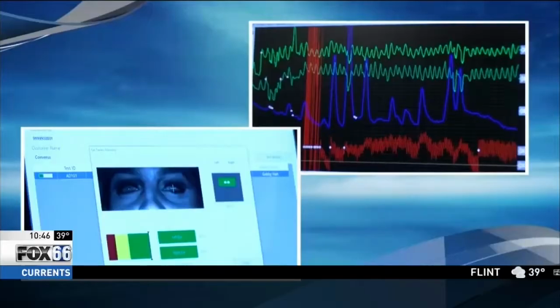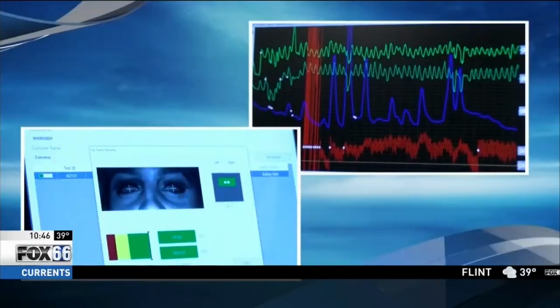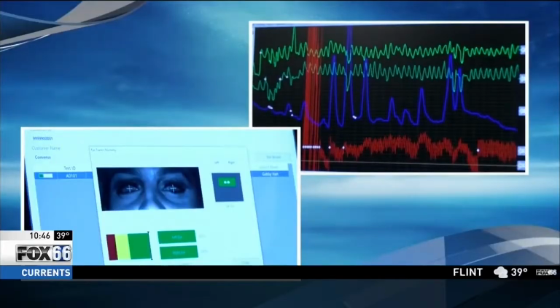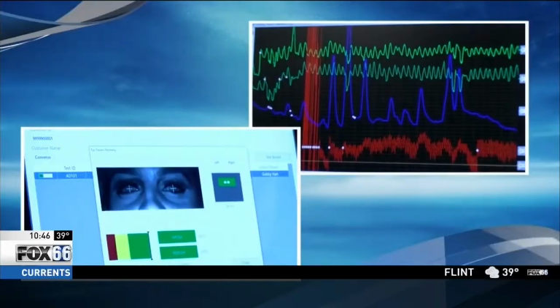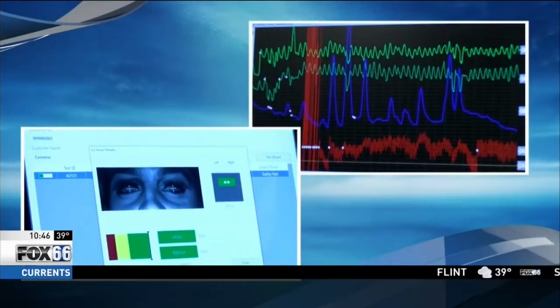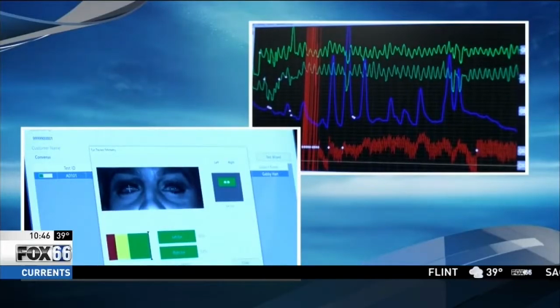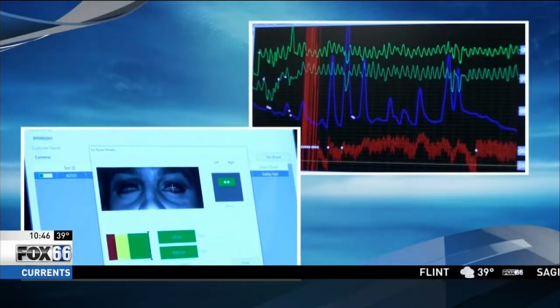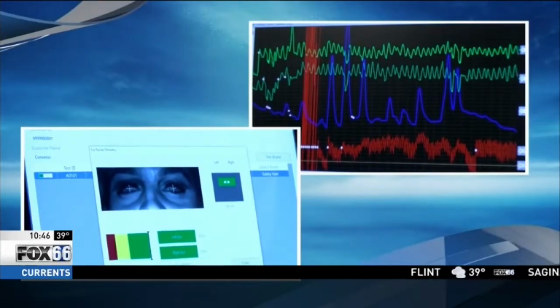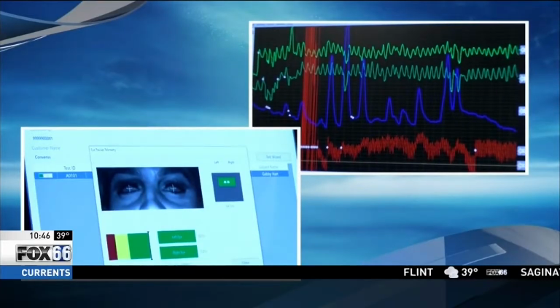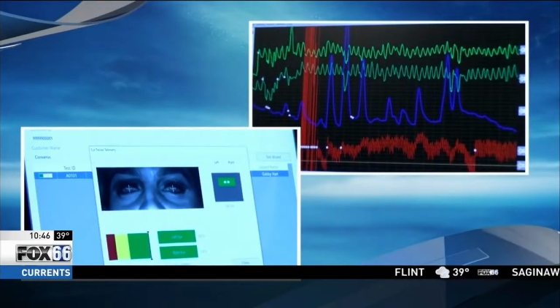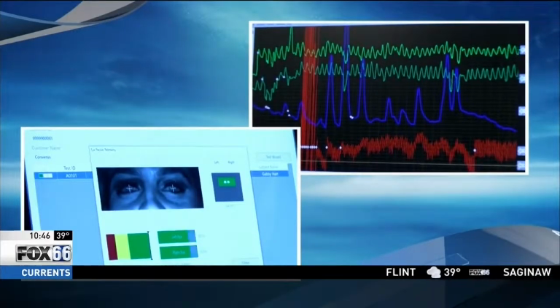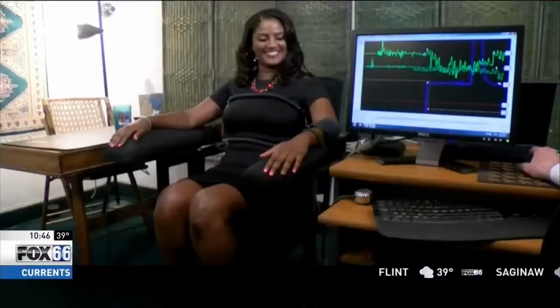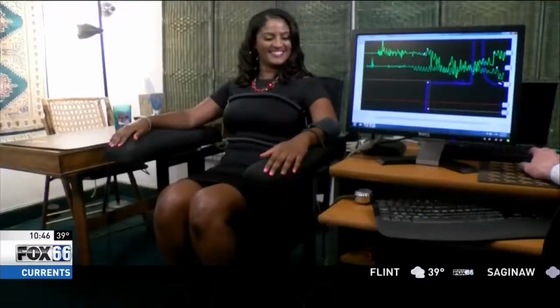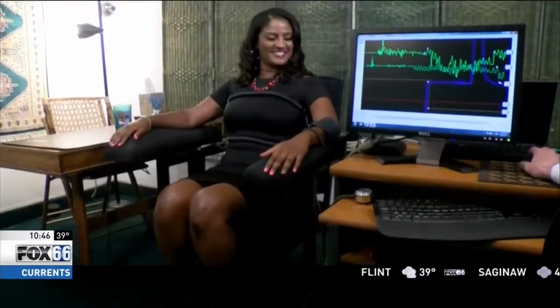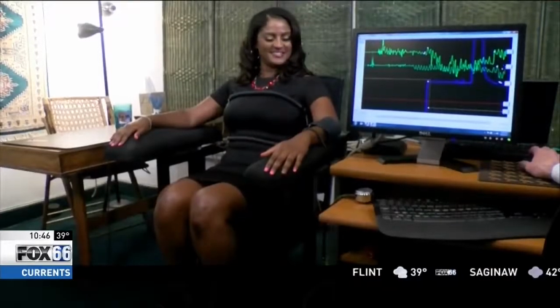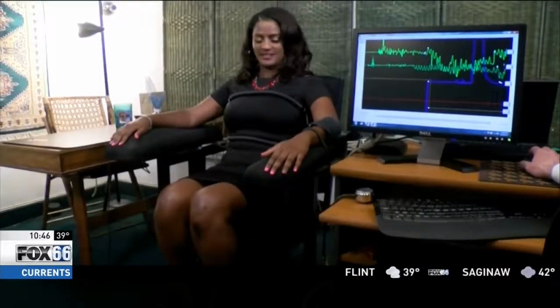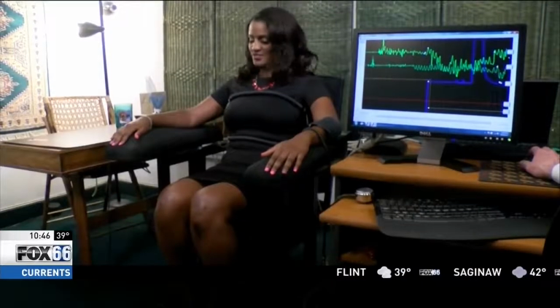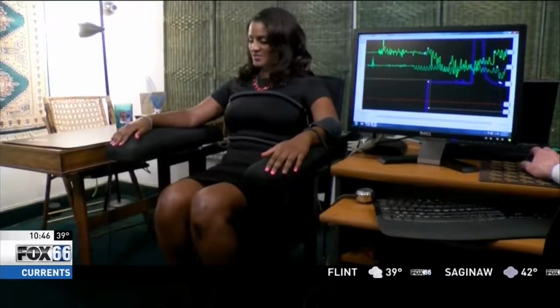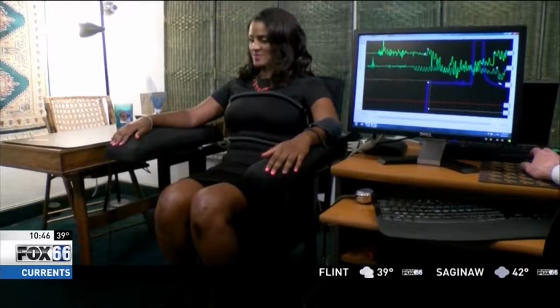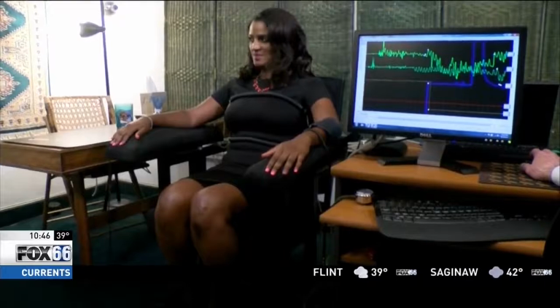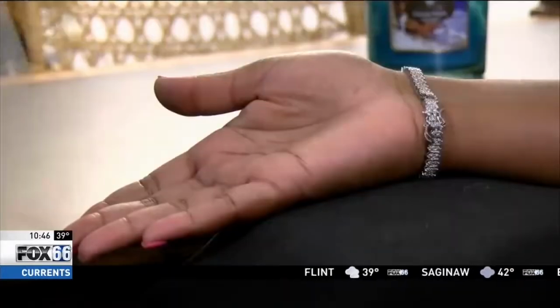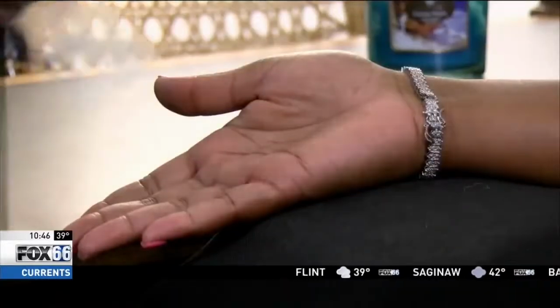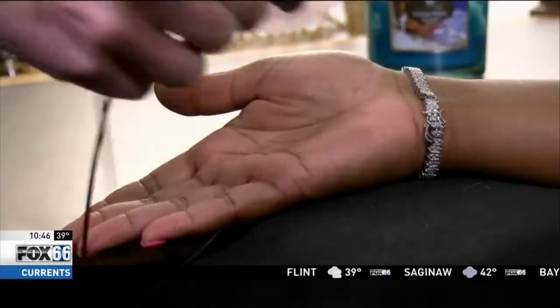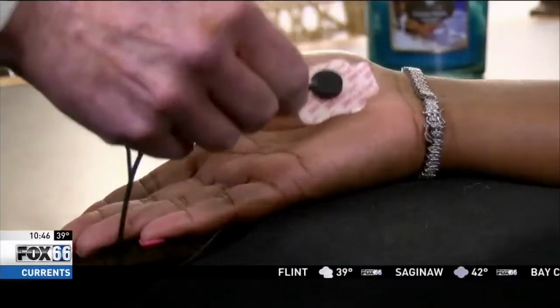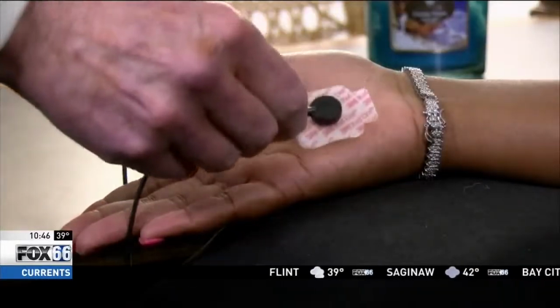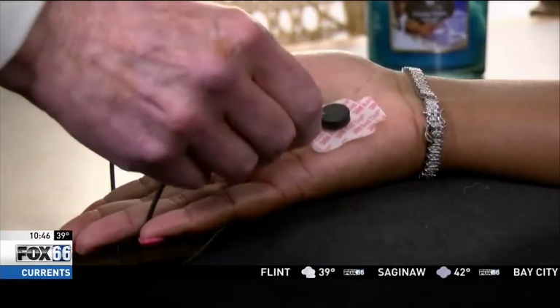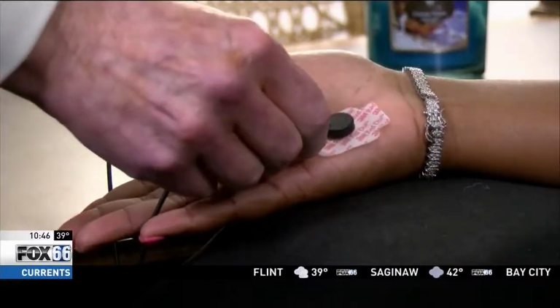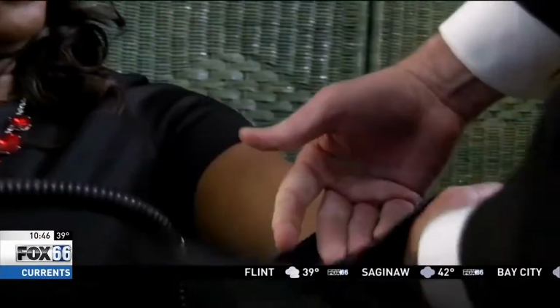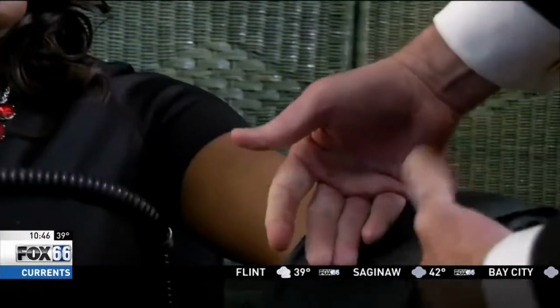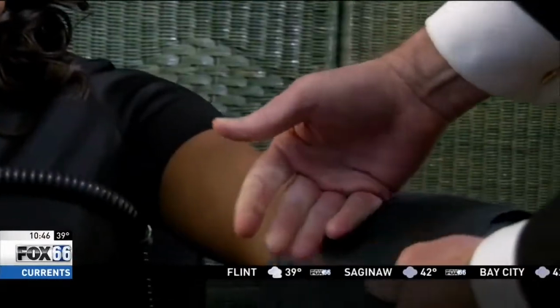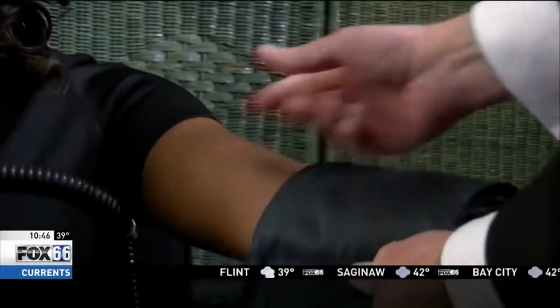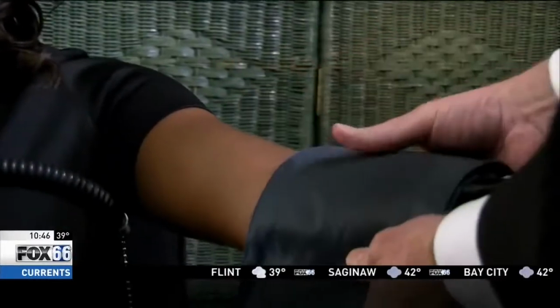We wanted to put both methods to the test, so the reporter sat down to see which machine would best read her lie. "I'm in the hot seat."